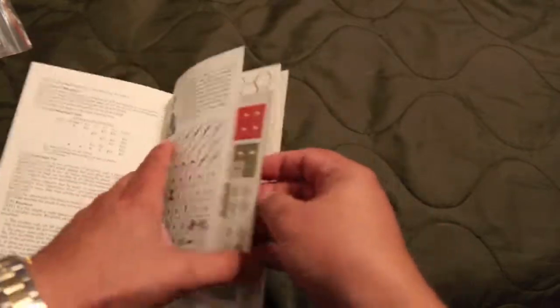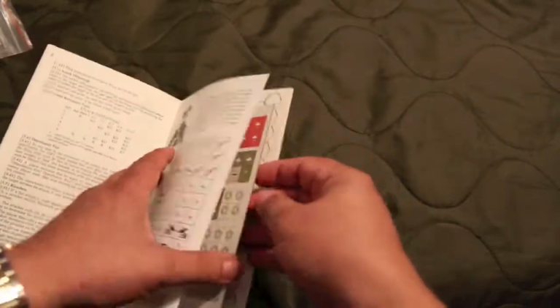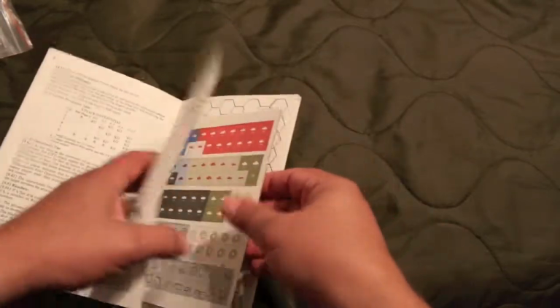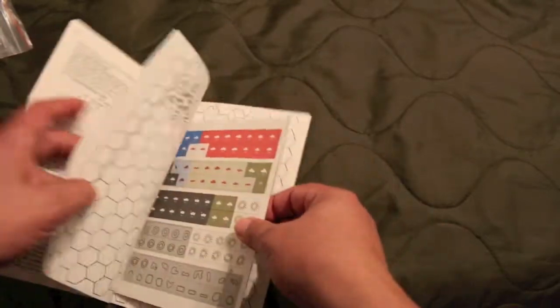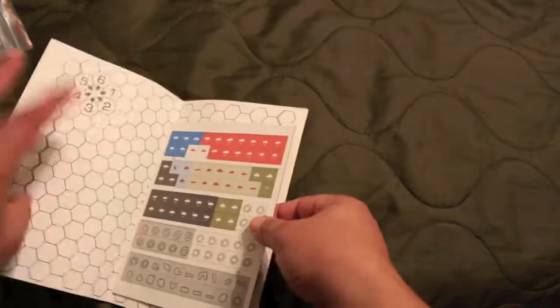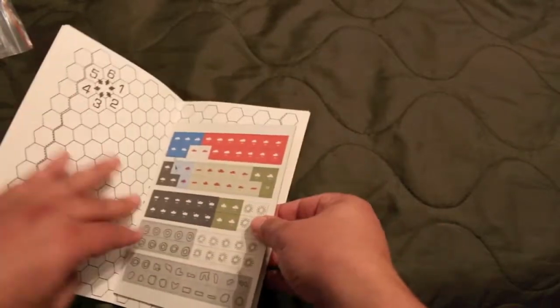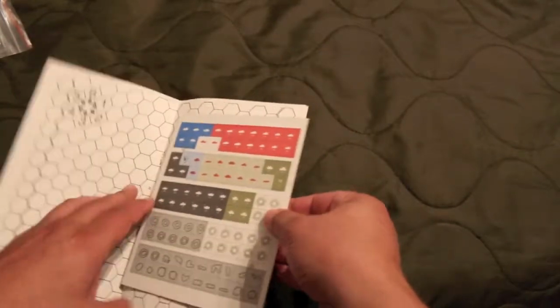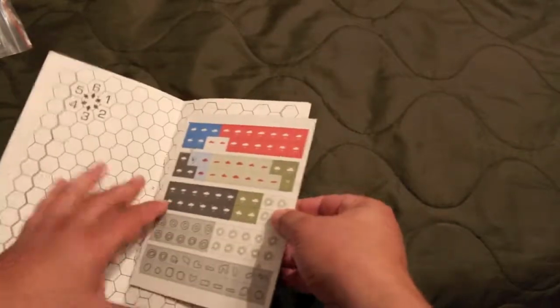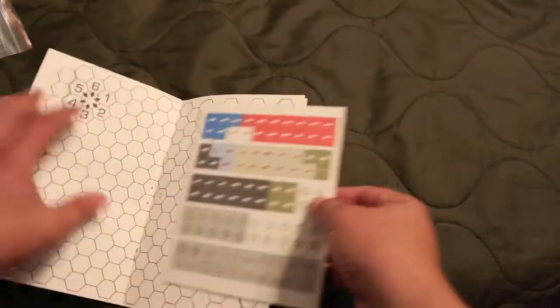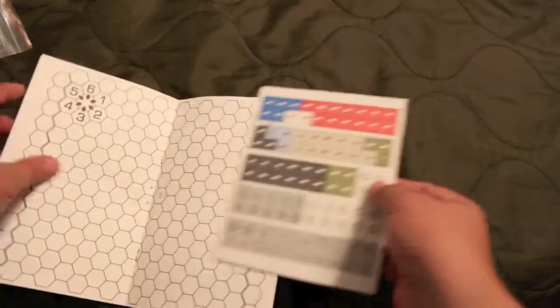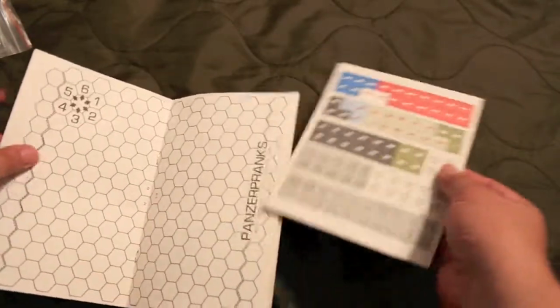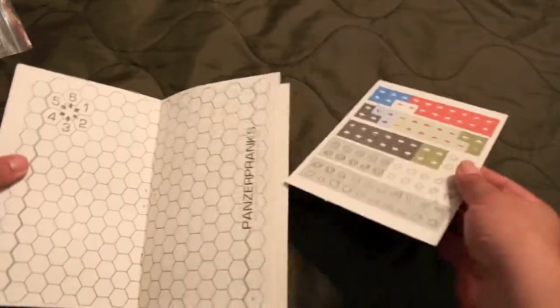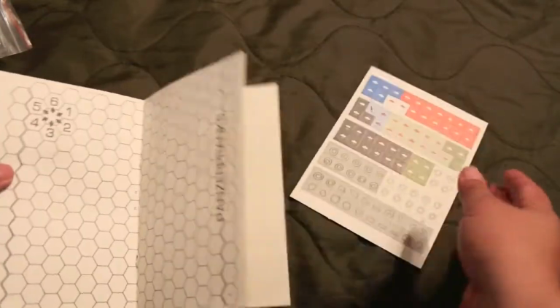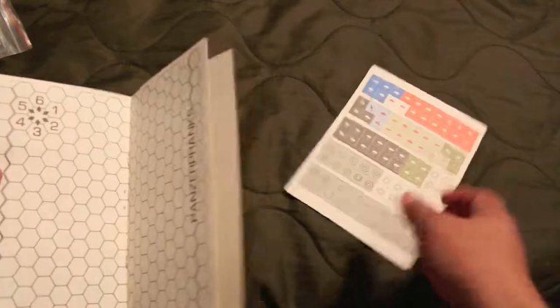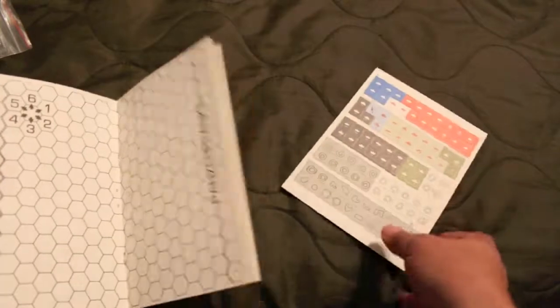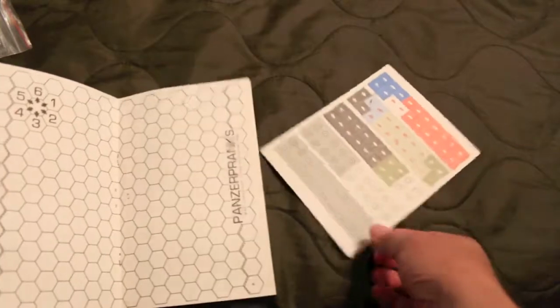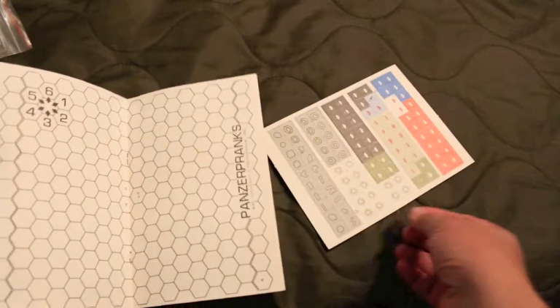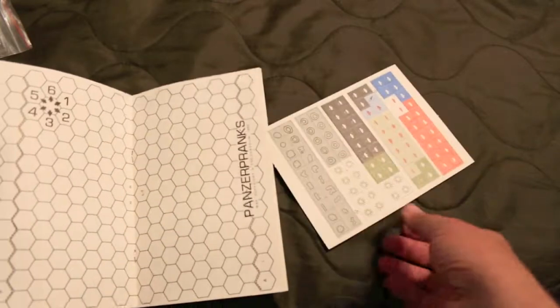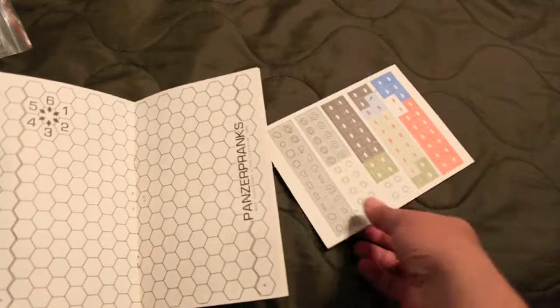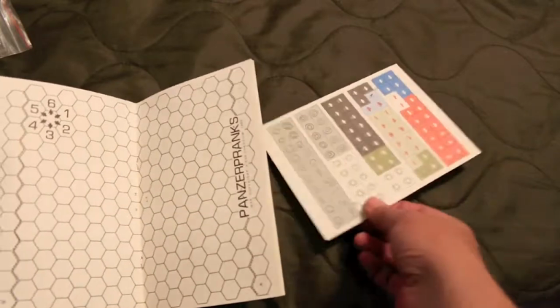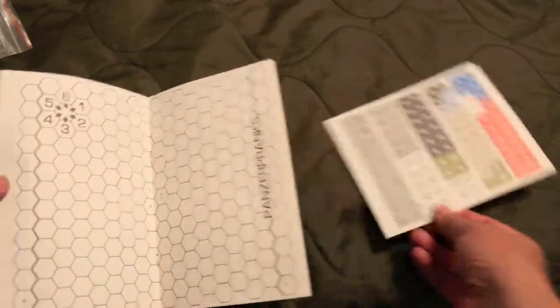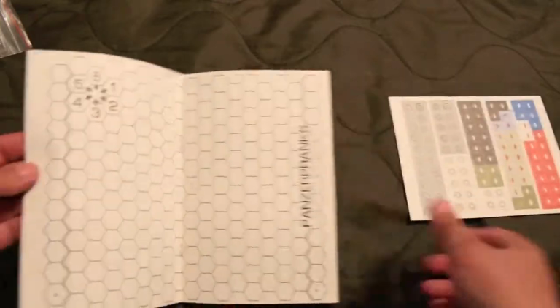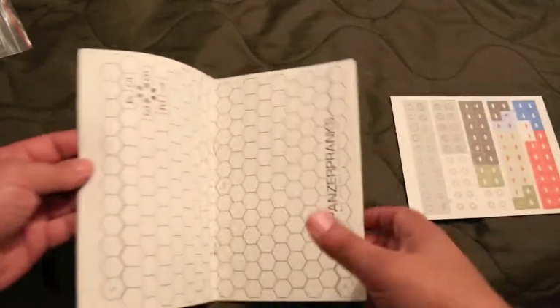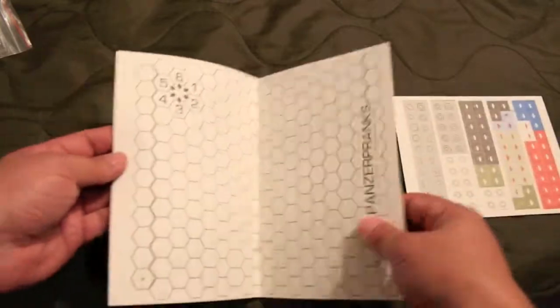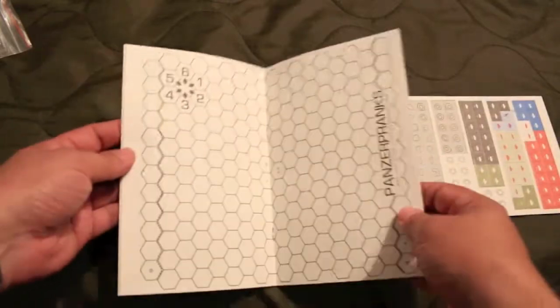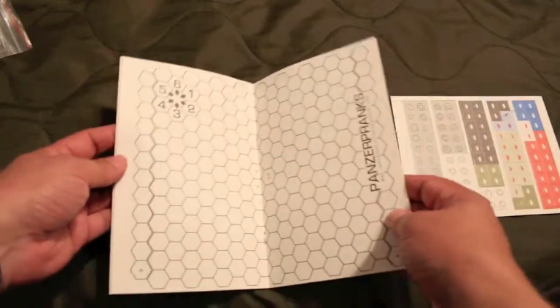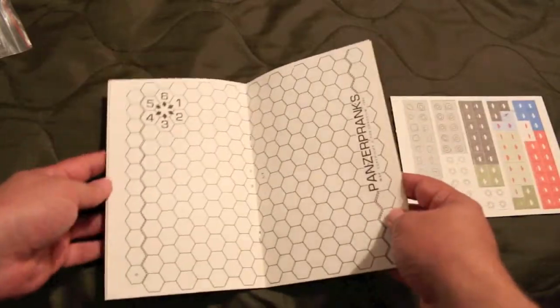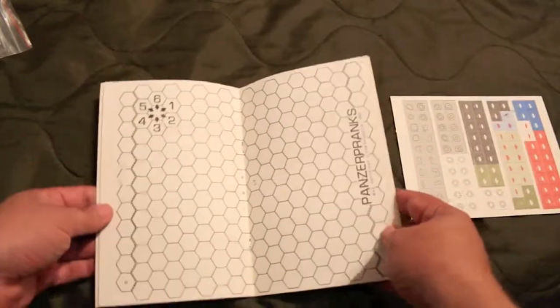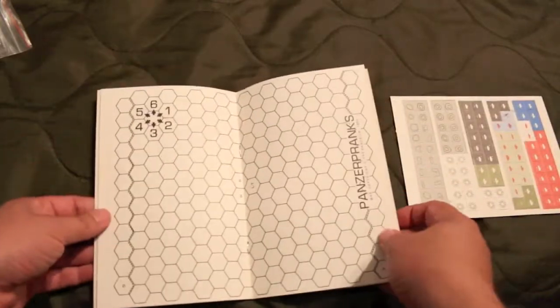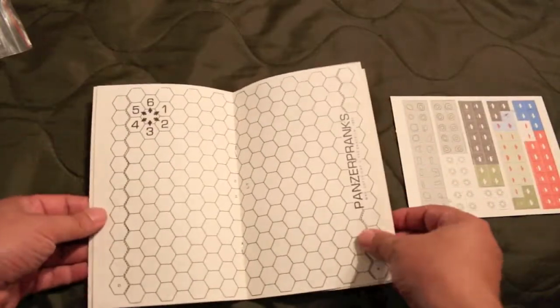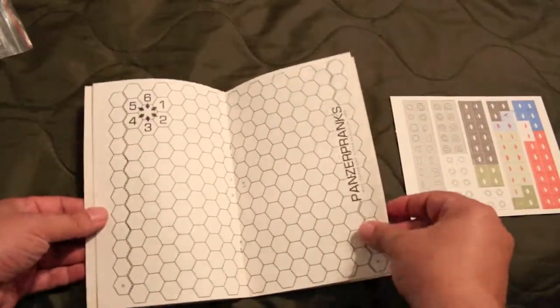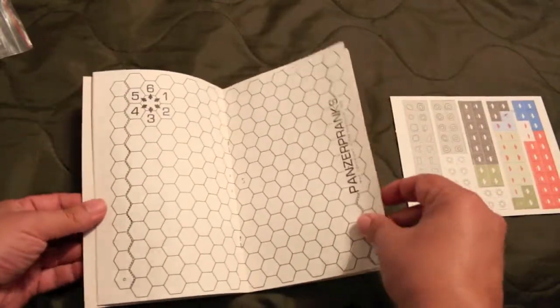Alright, let's see what's in here. Got the book, the counters, and it looks like the map's in the middle of the book.